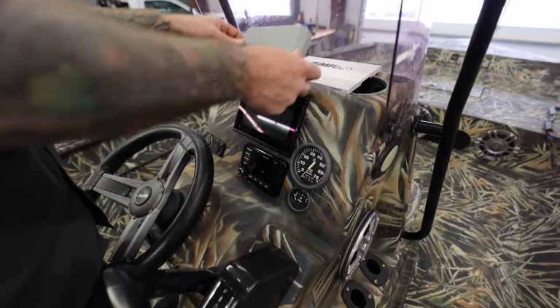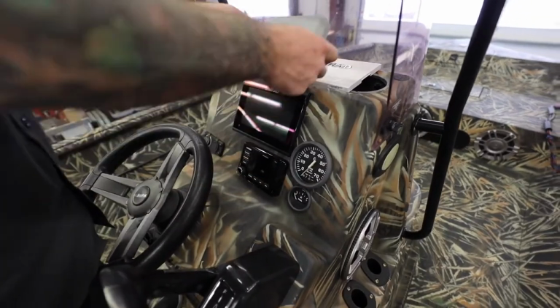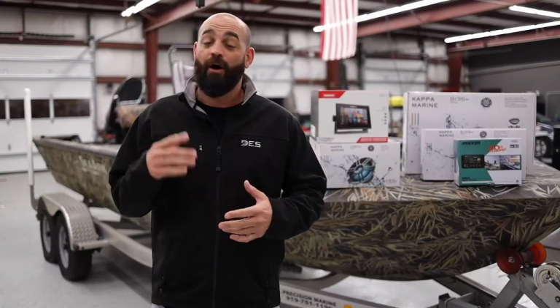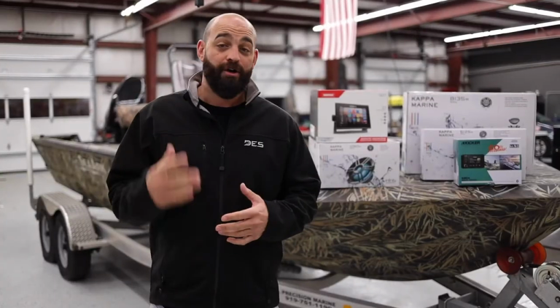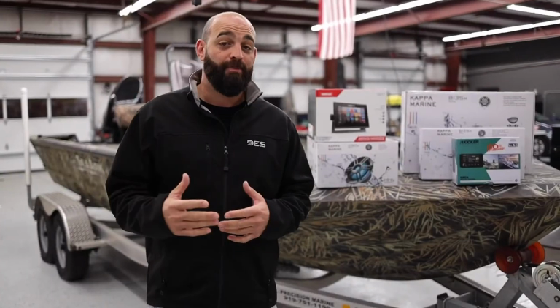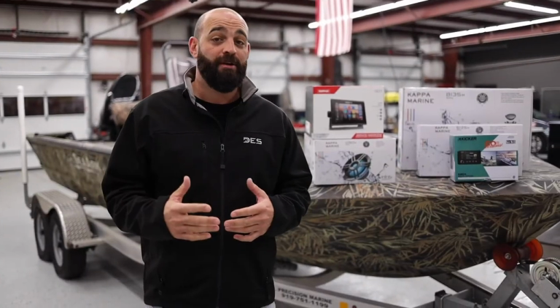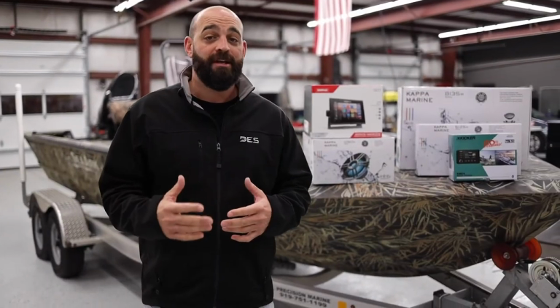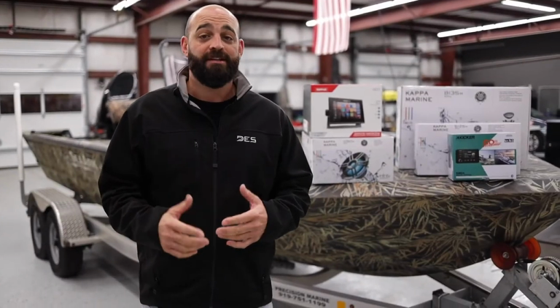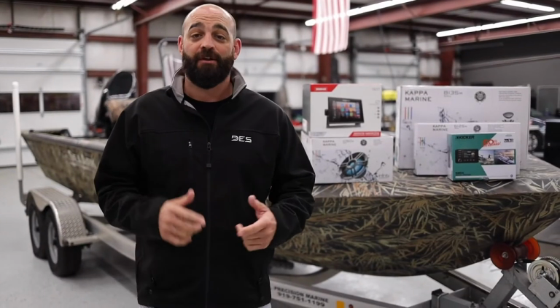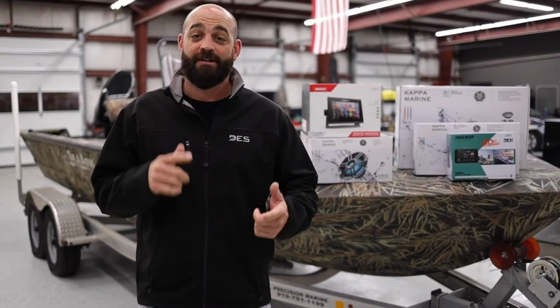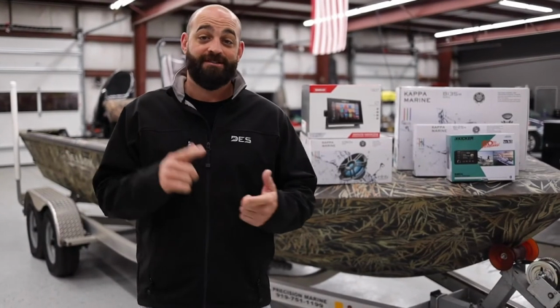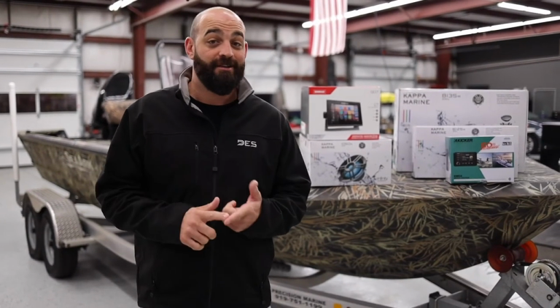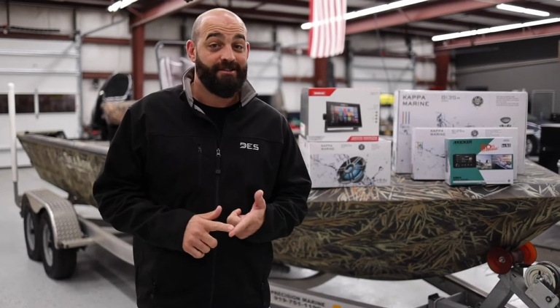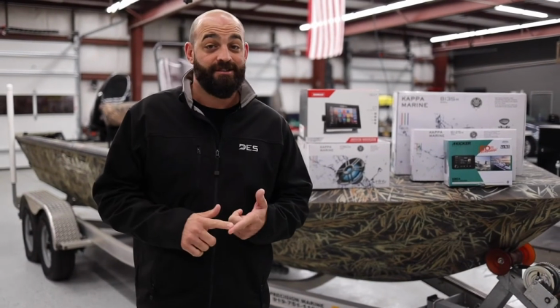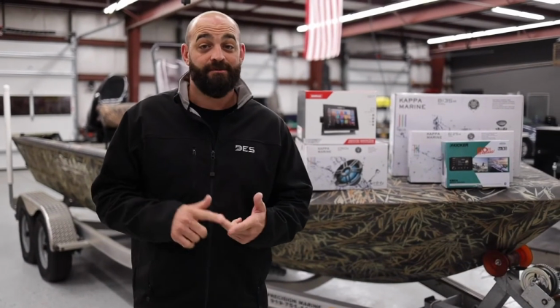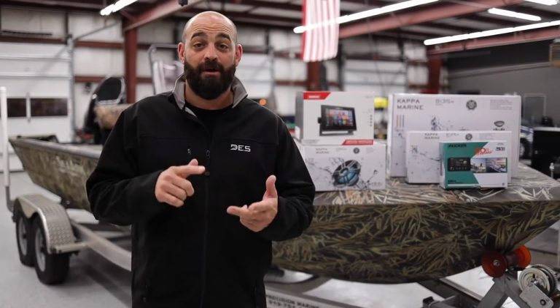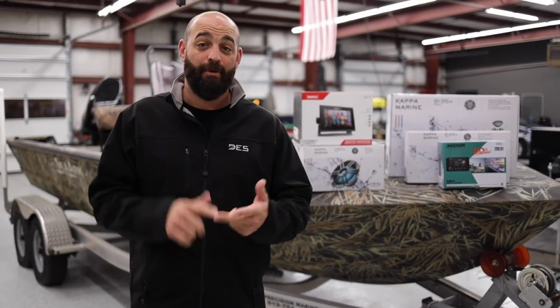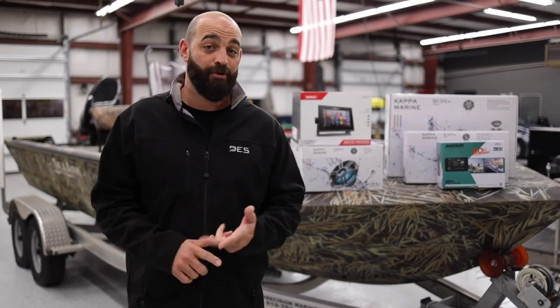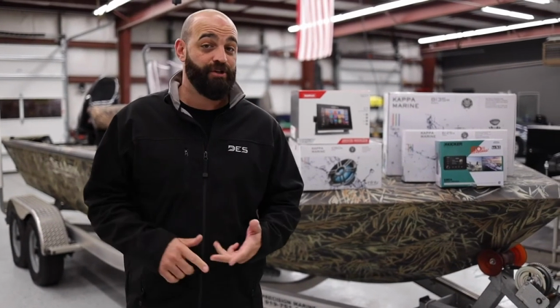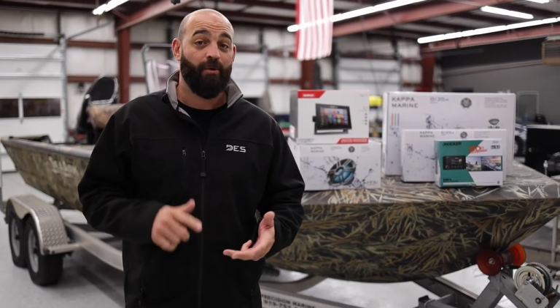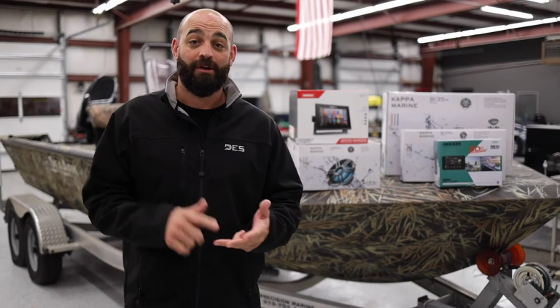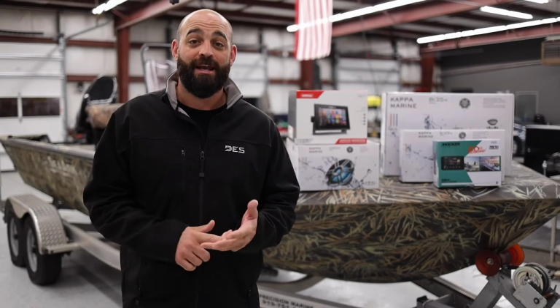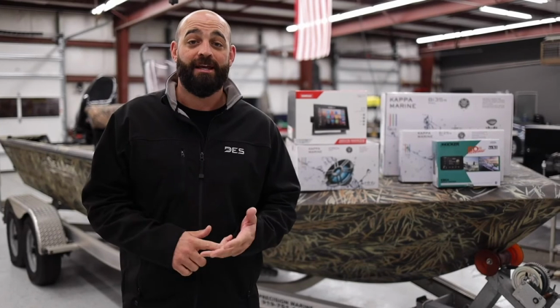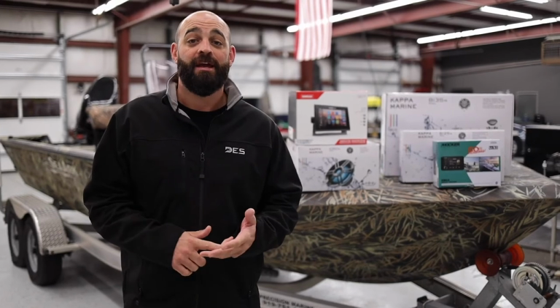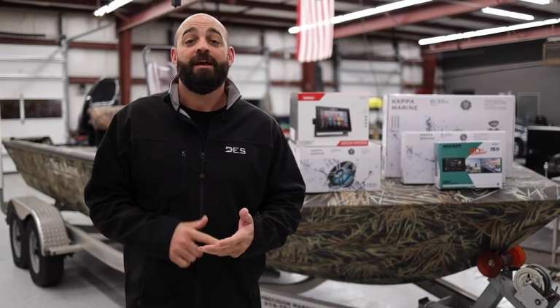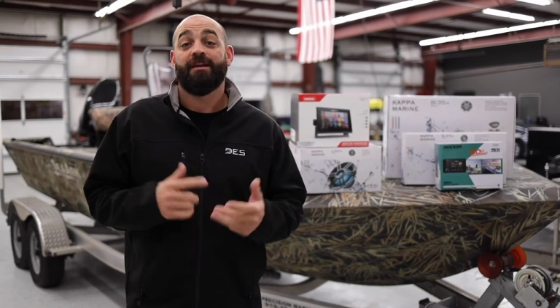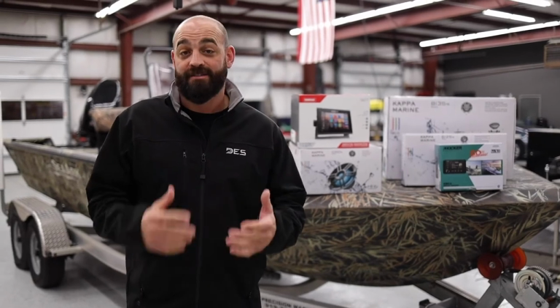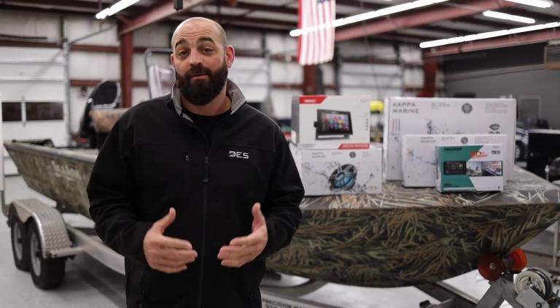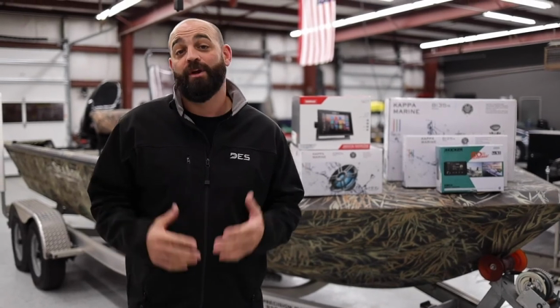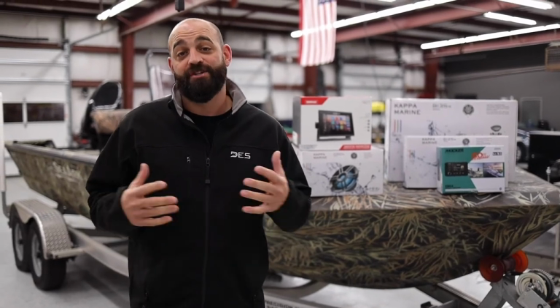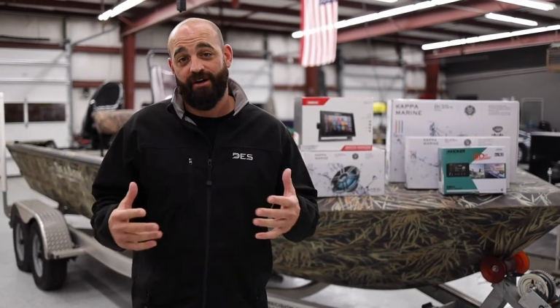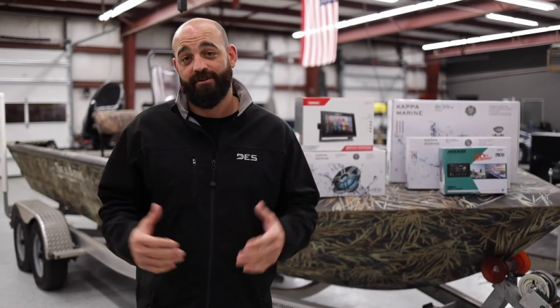For all your boating needs, whether it's sound systems, upholstery, or lighting, hit us up. We got you covered.